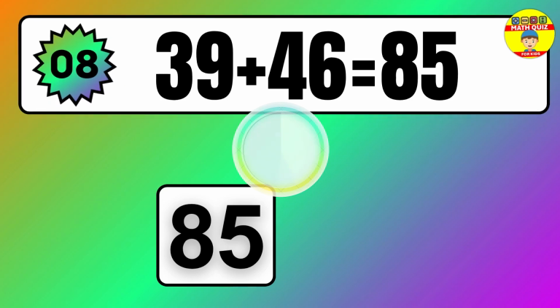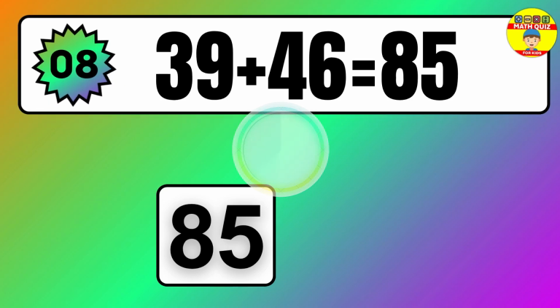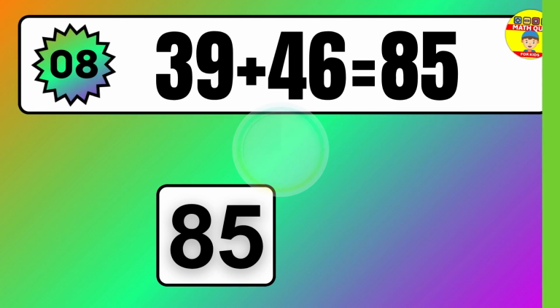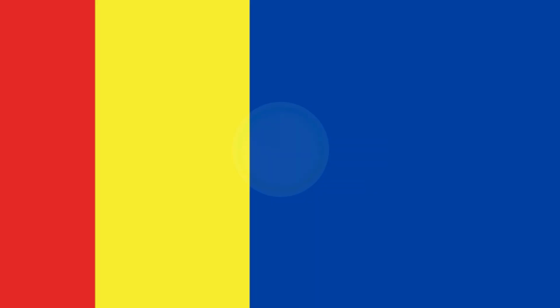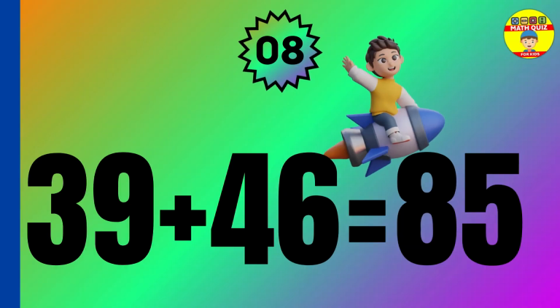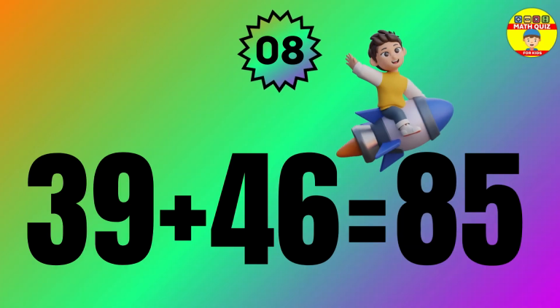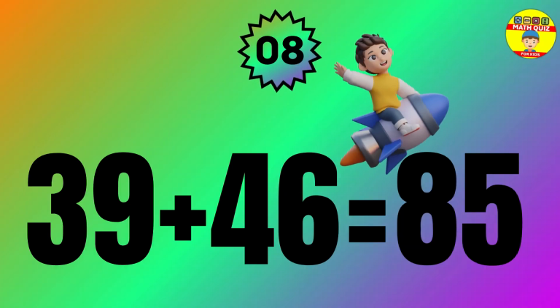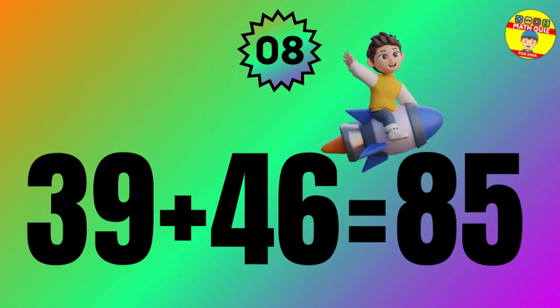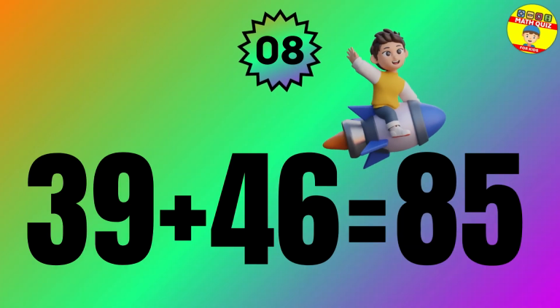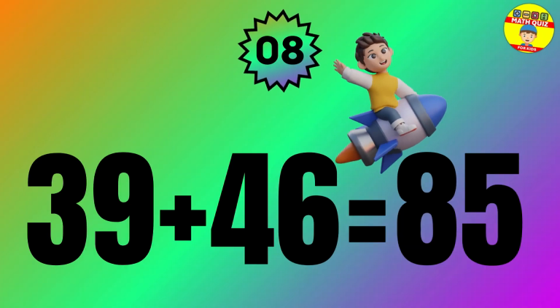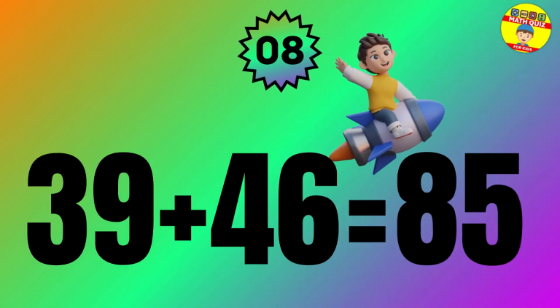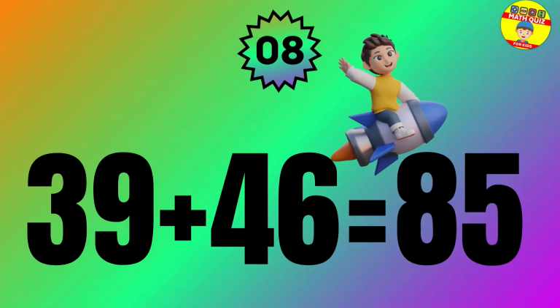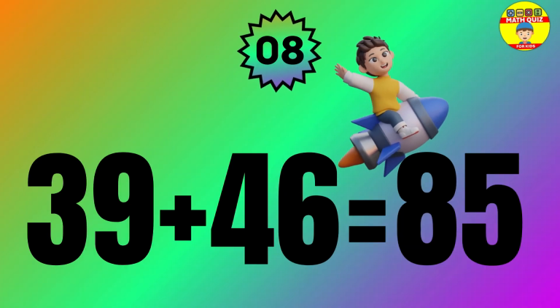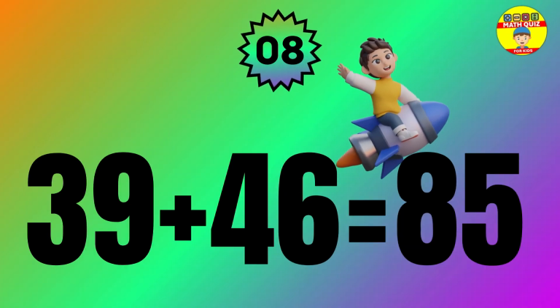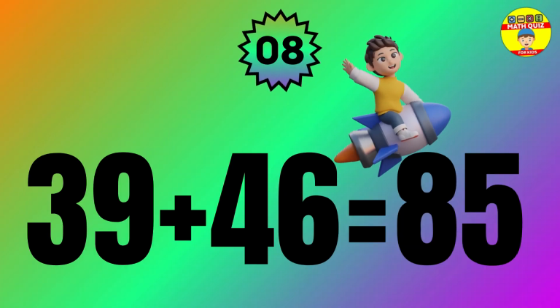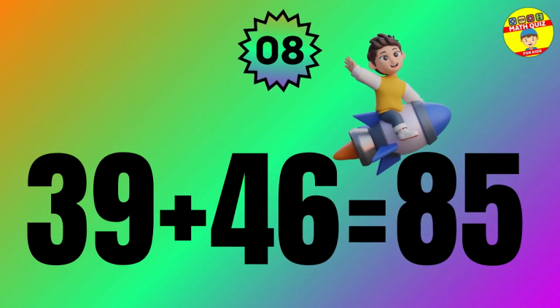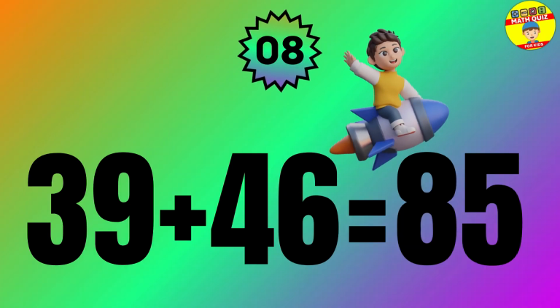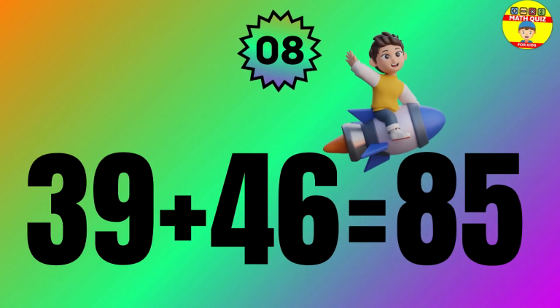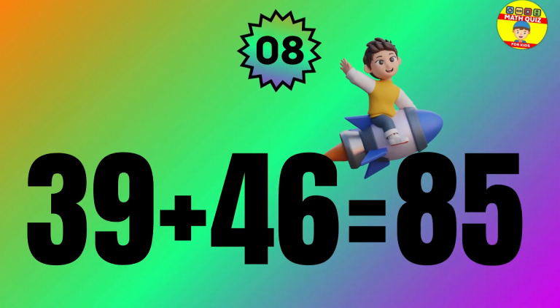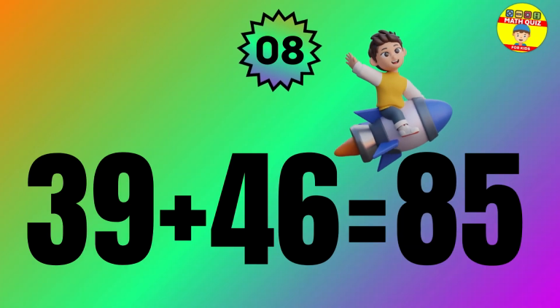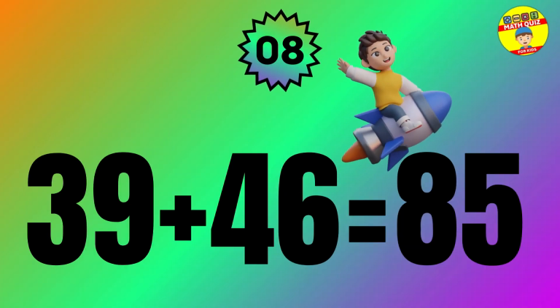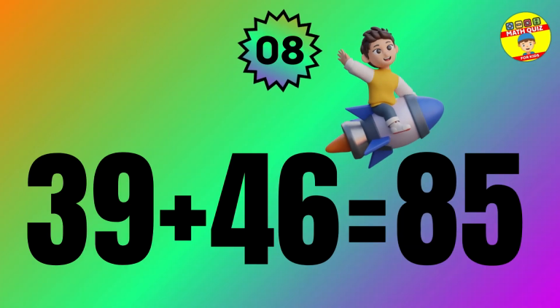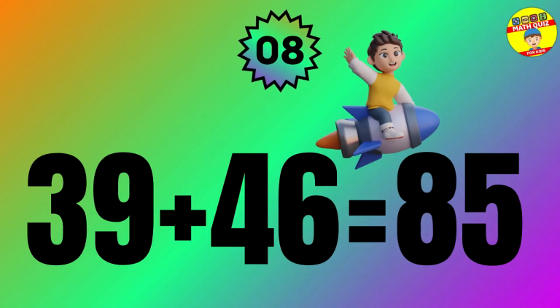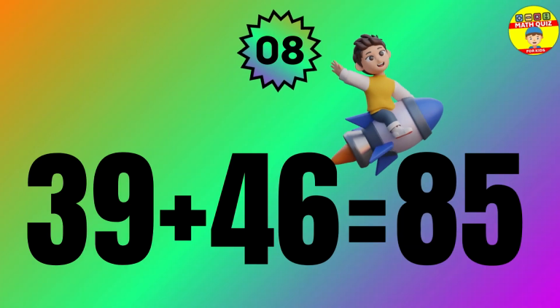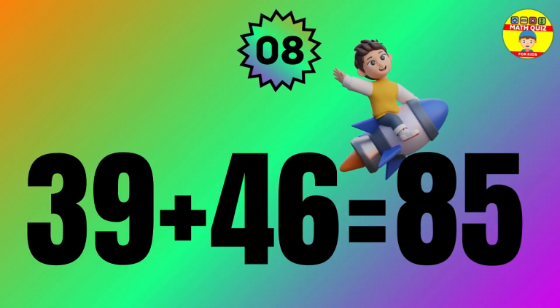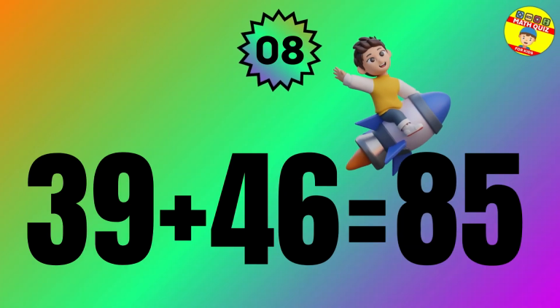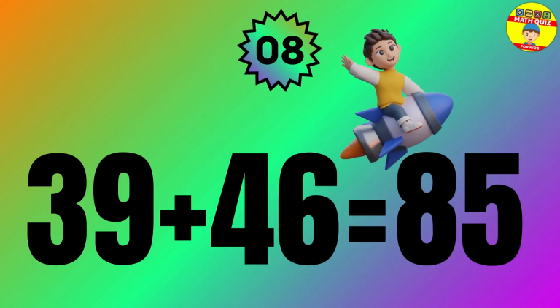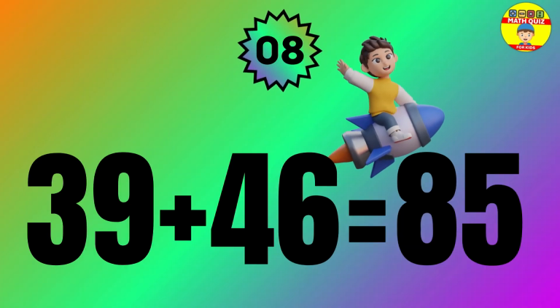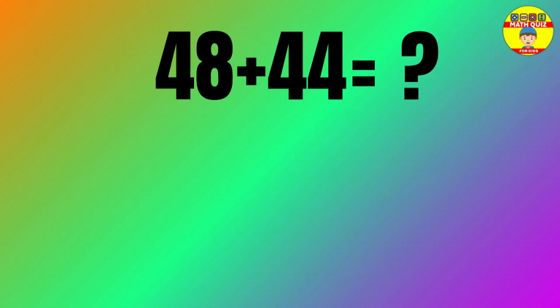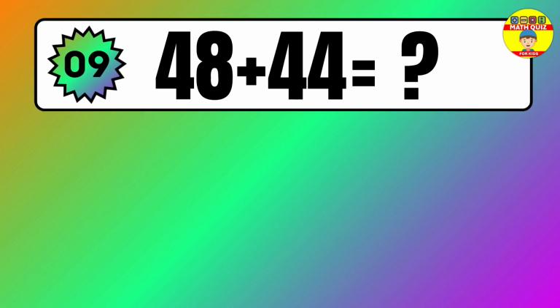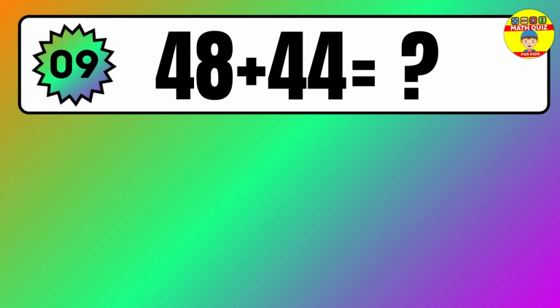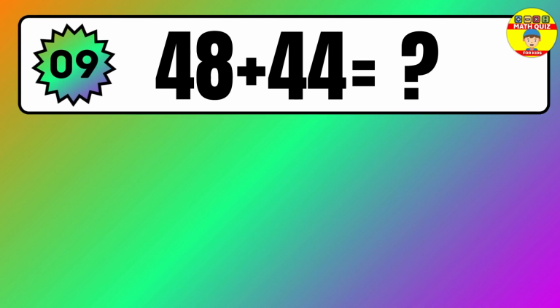Question: 39 plus 46 equals what? The answer is 39 plus 46 equals 85.